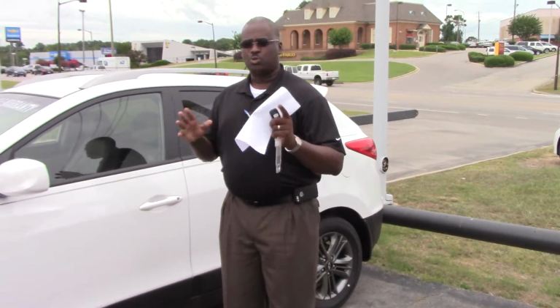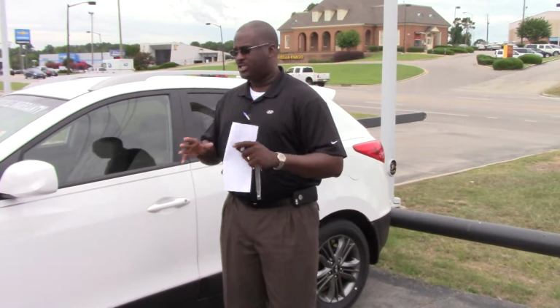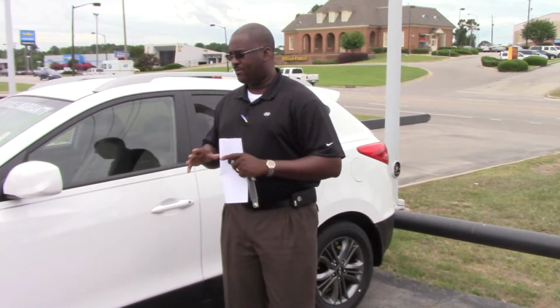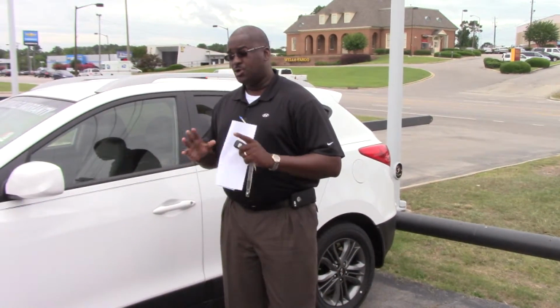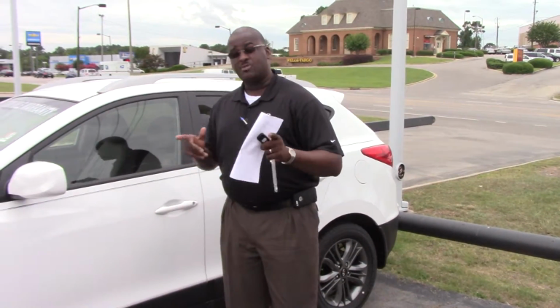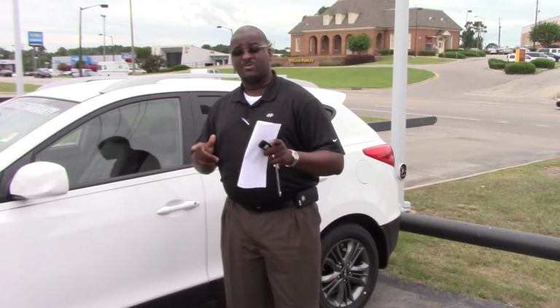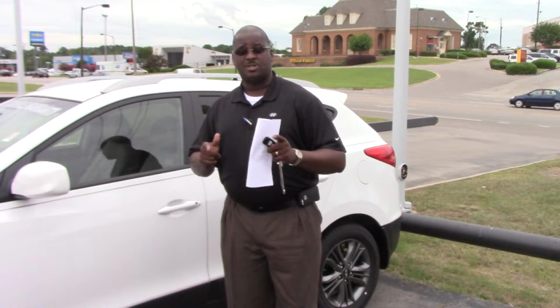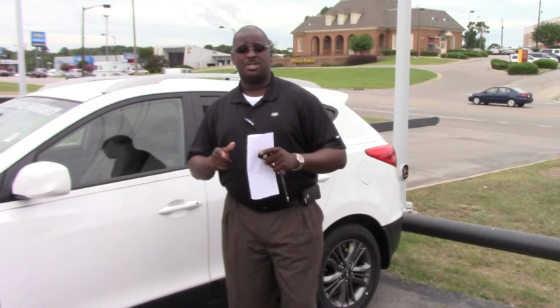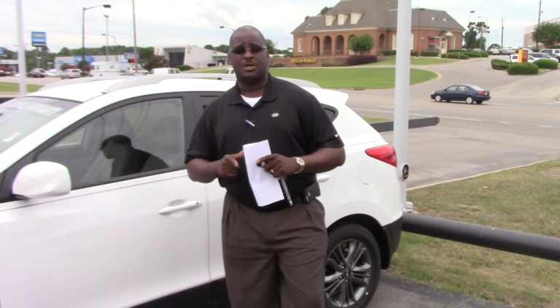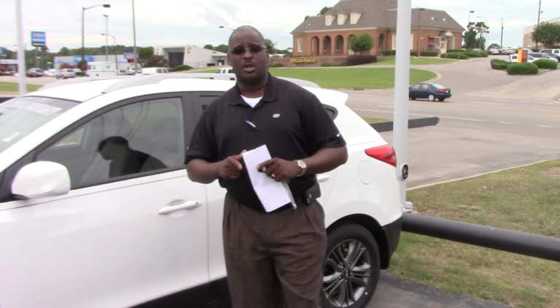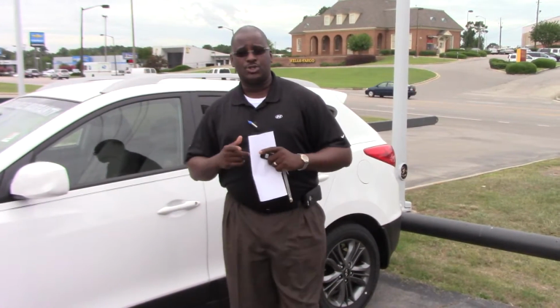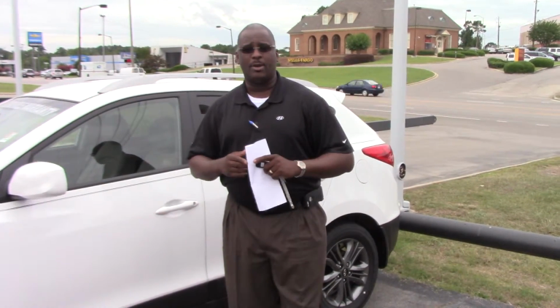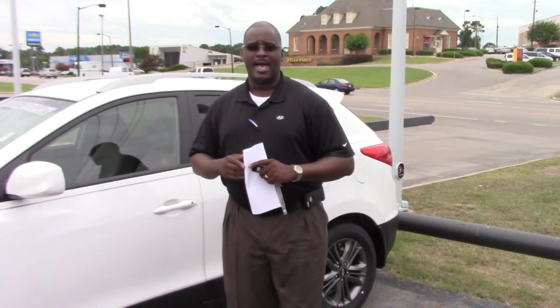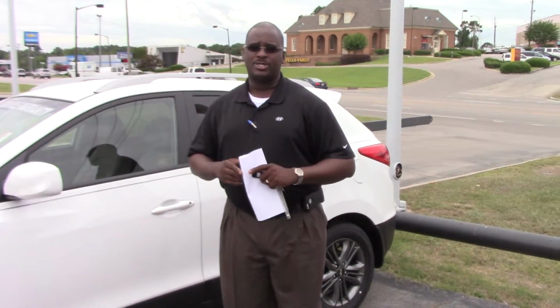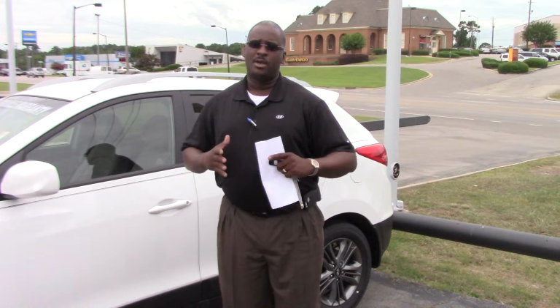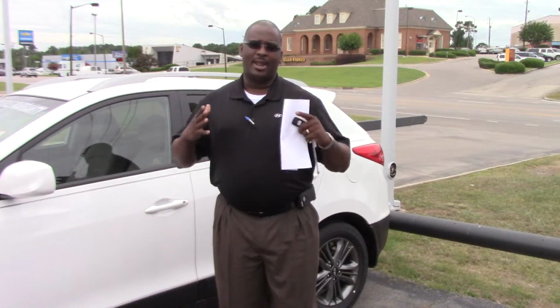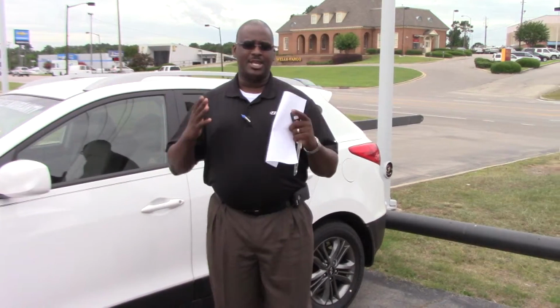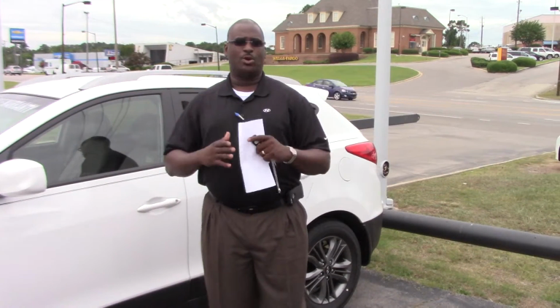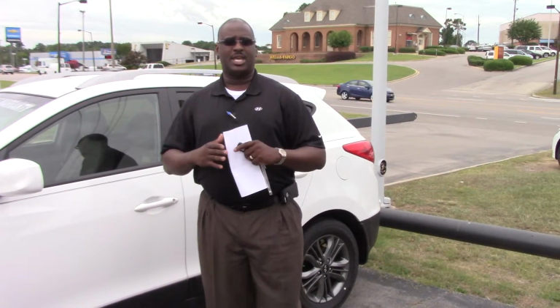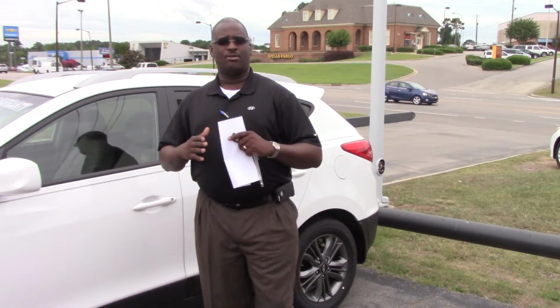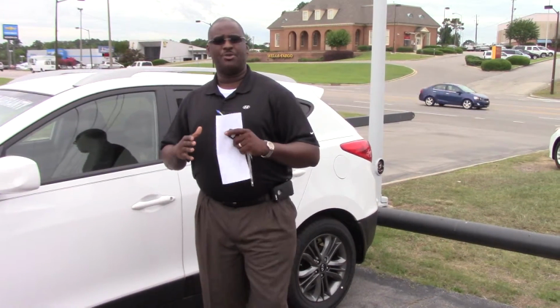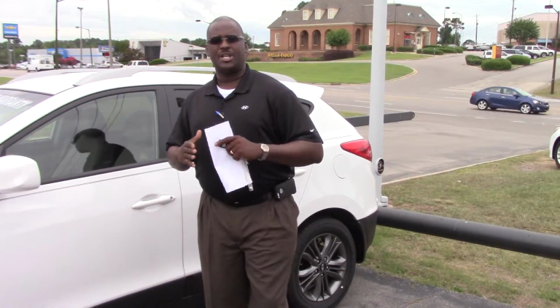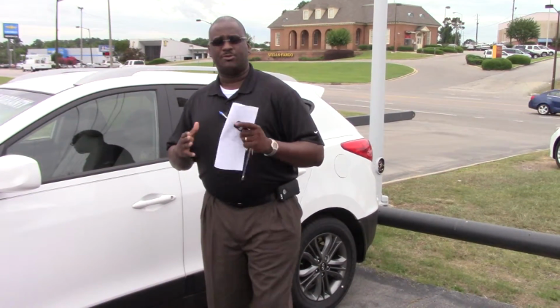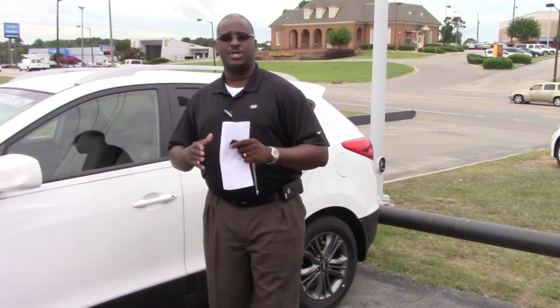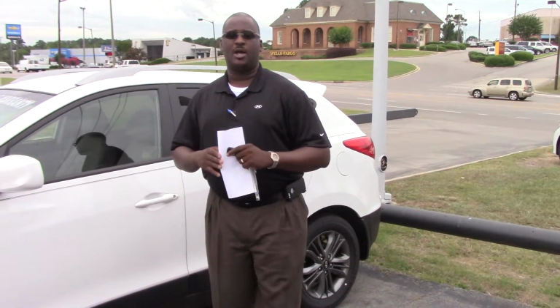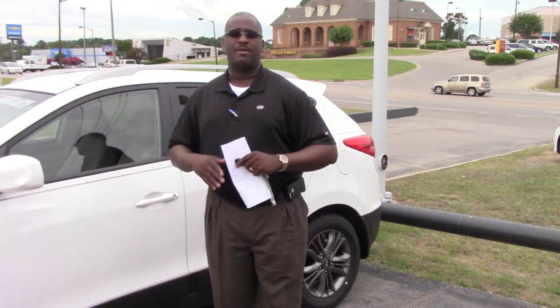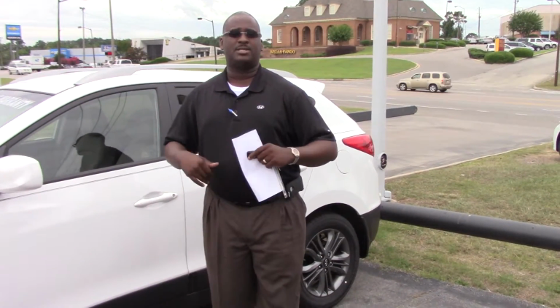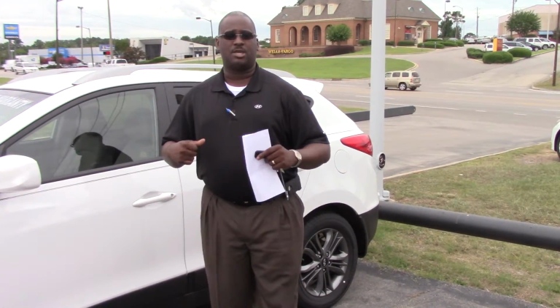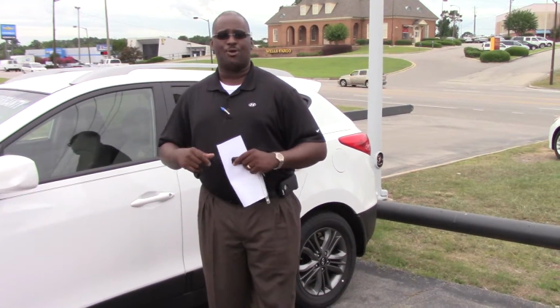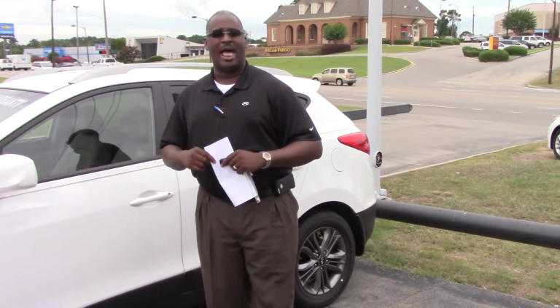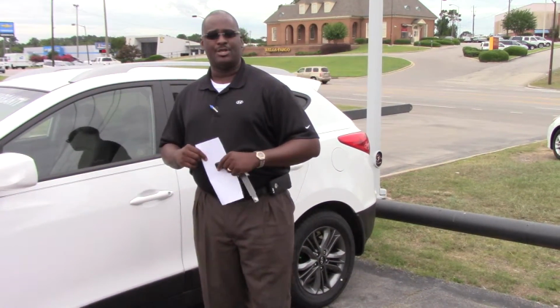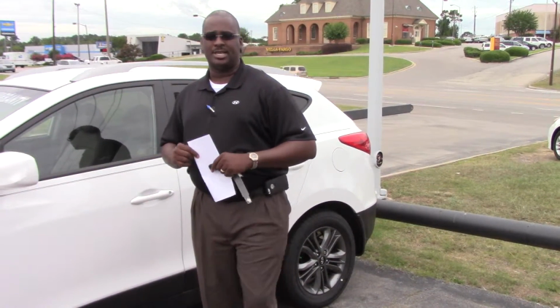I just want to tell you, you didn't specify a specific color or trim package, but I did want to show you a few things before you get up here and I'll take you for a ride on this thing.